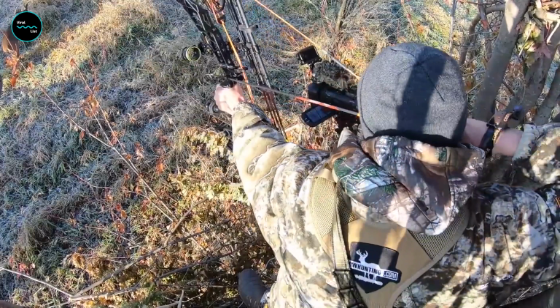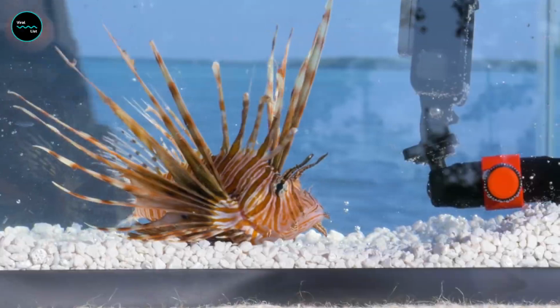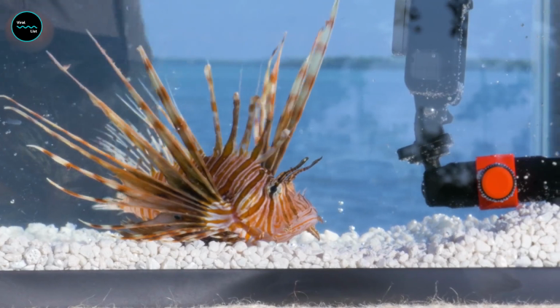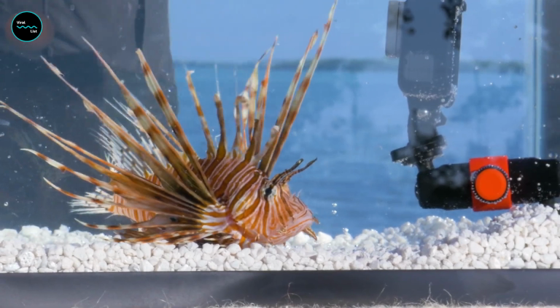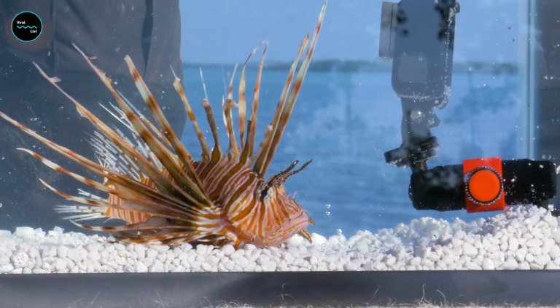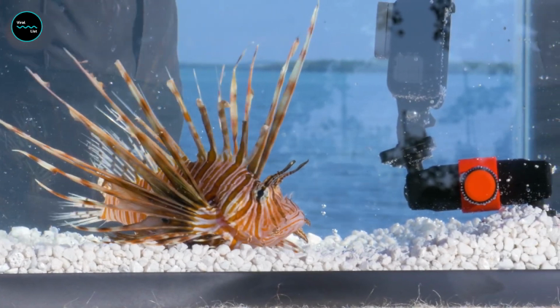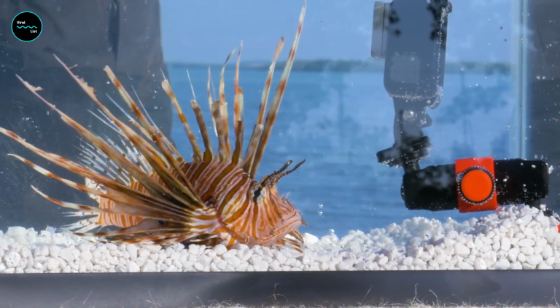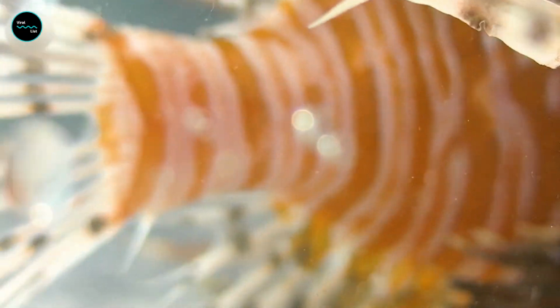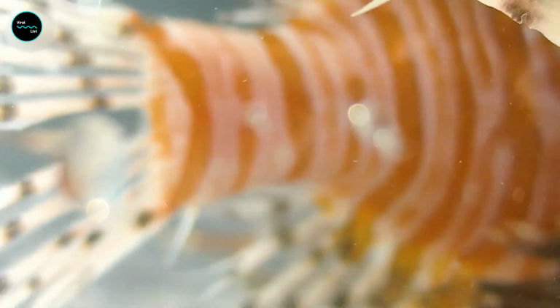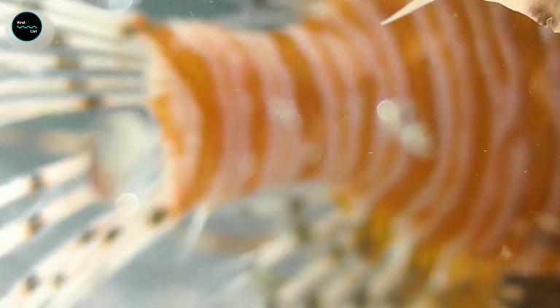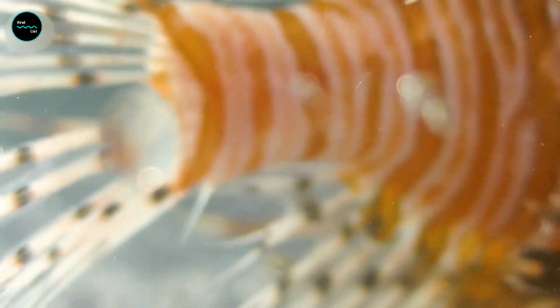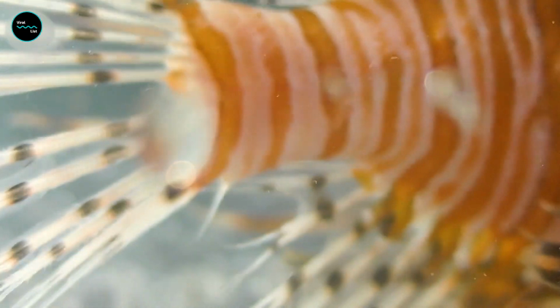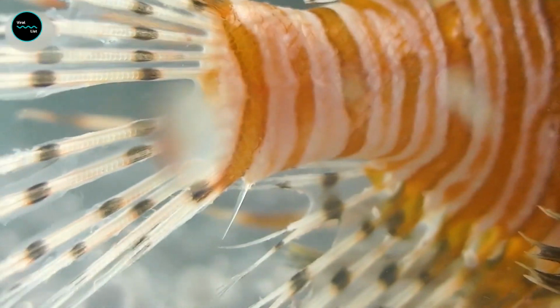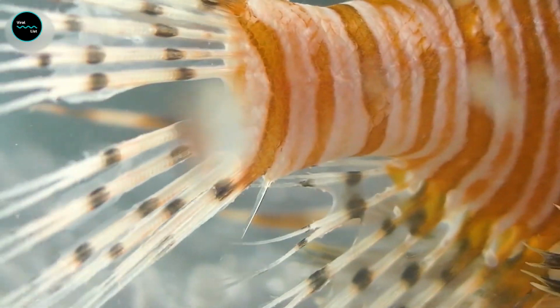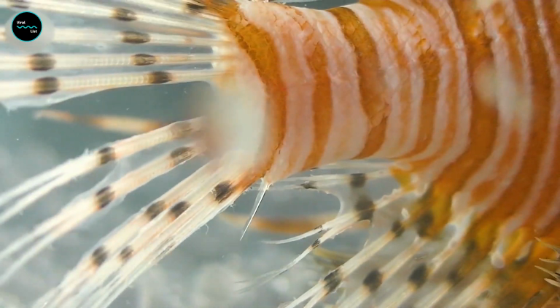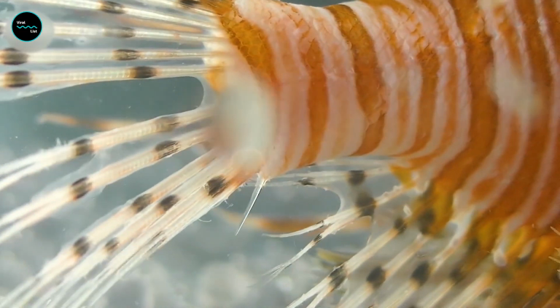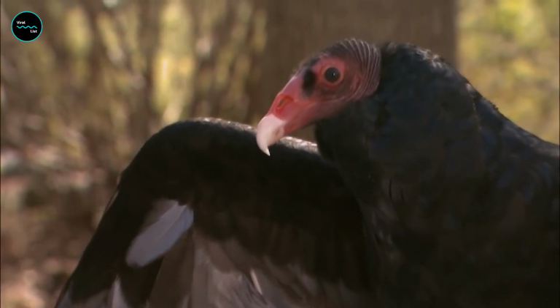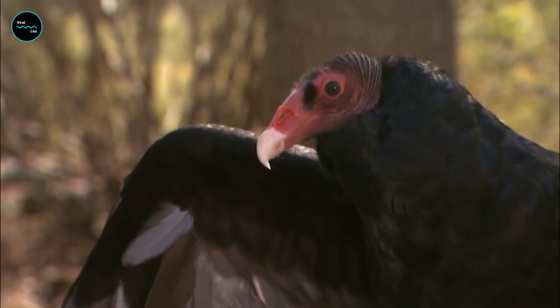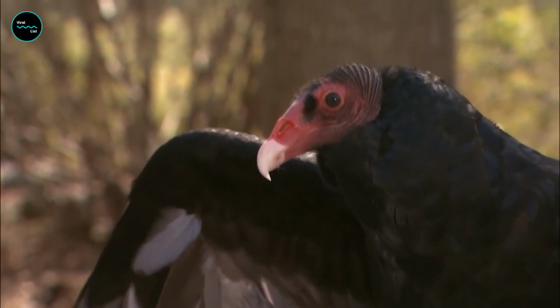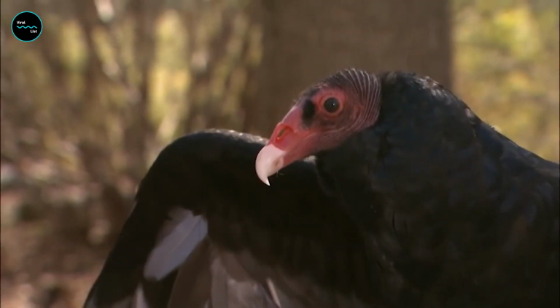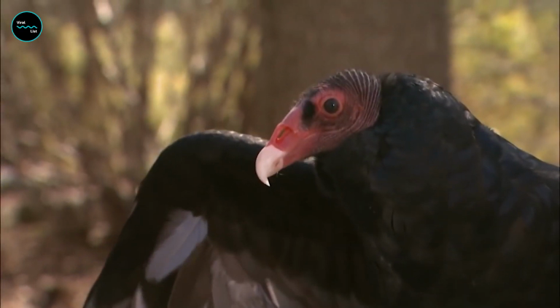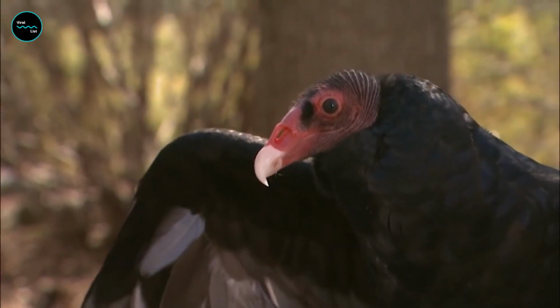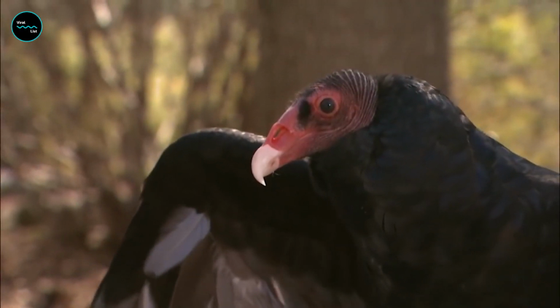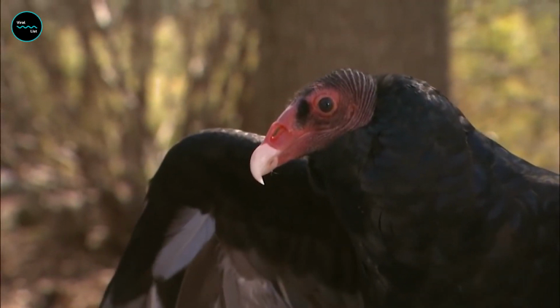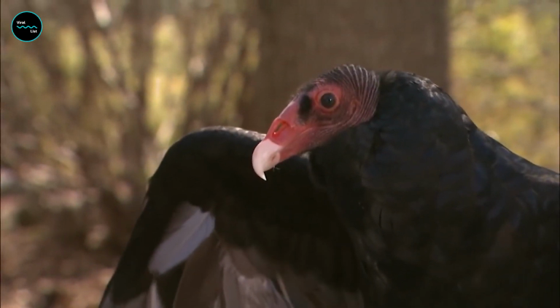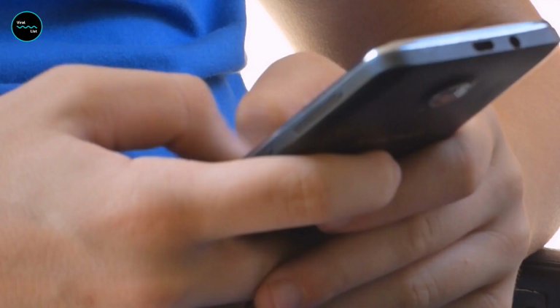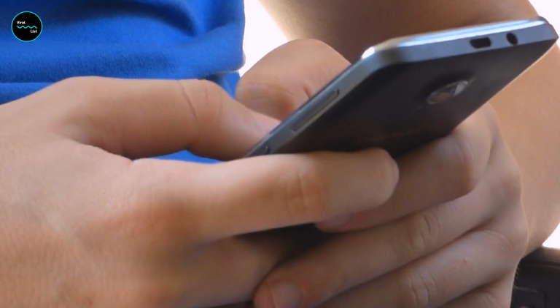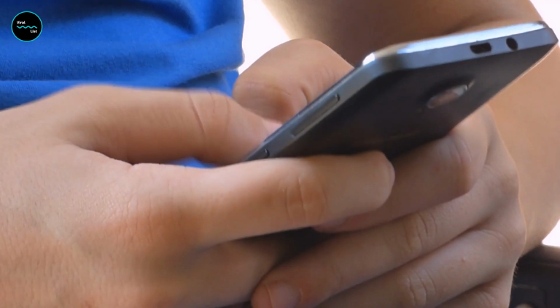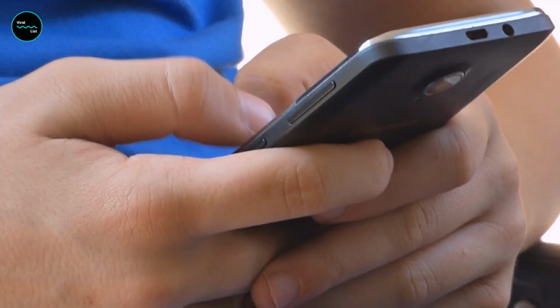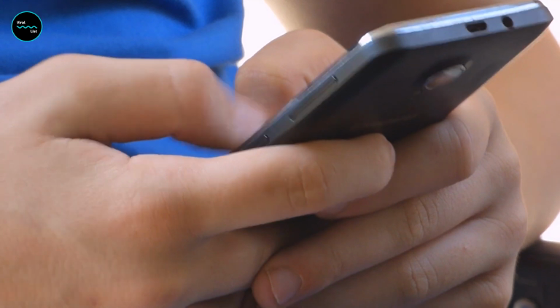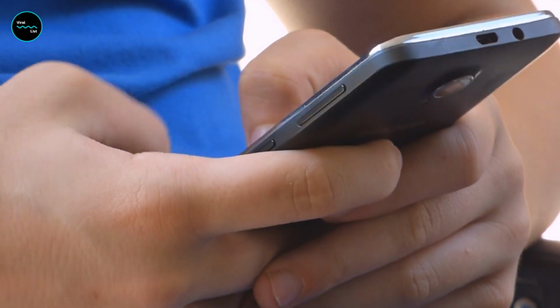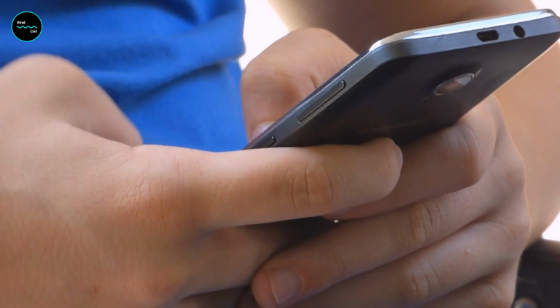Would you have added any other wild animal to this list? Who's your favorite wild animal? Let us know in the comments section.